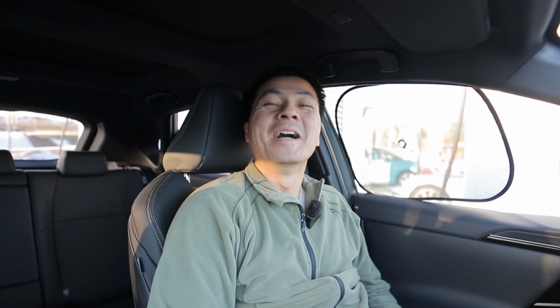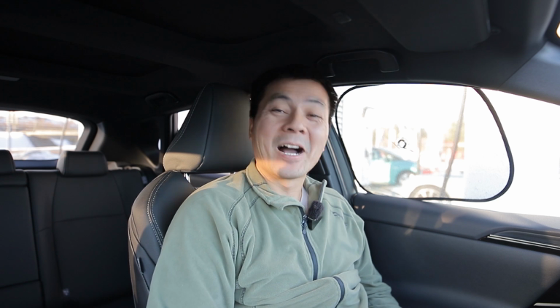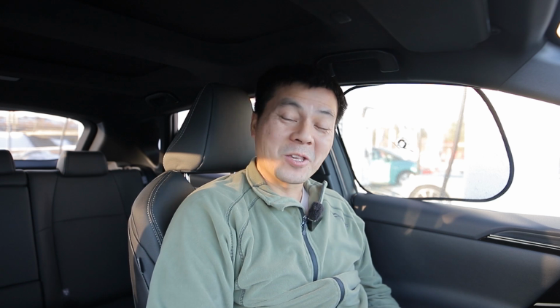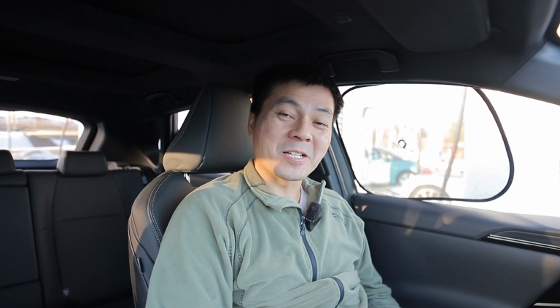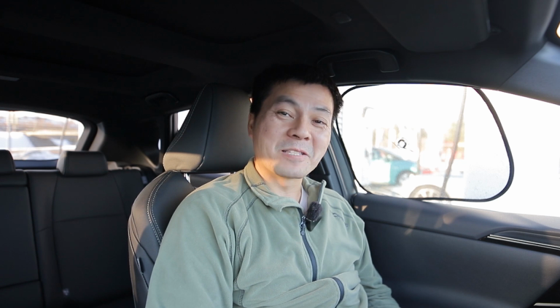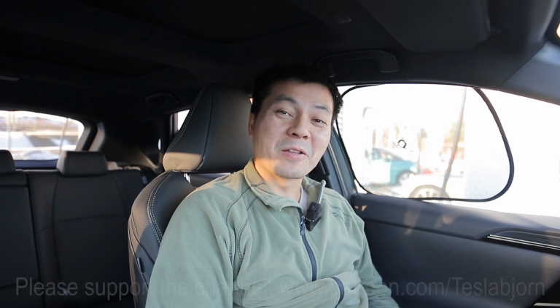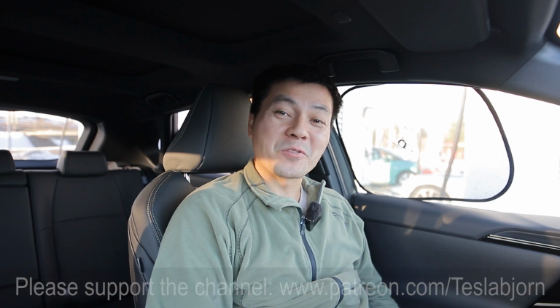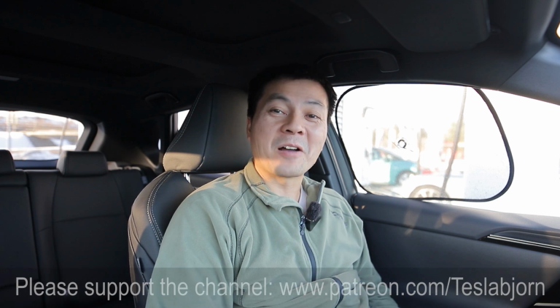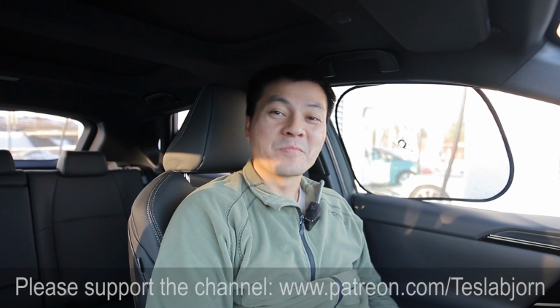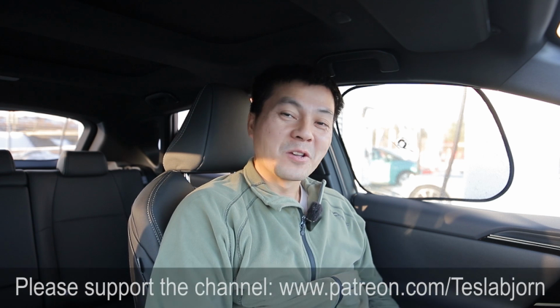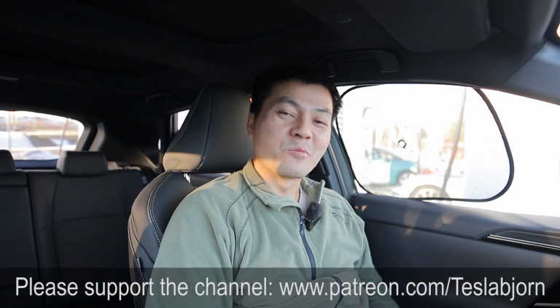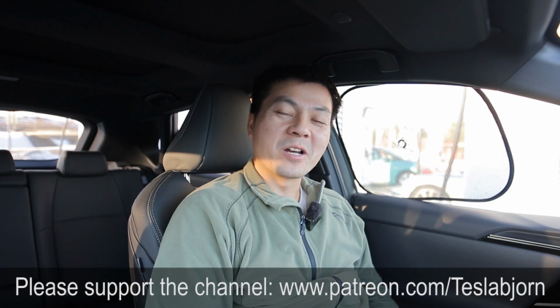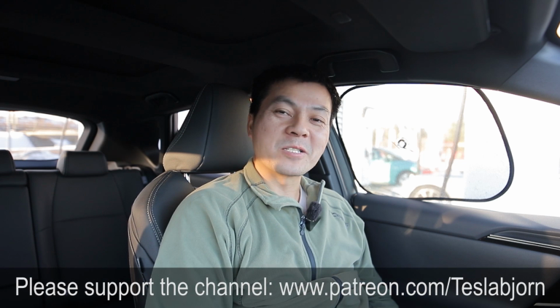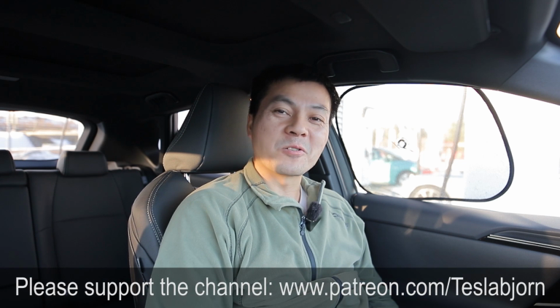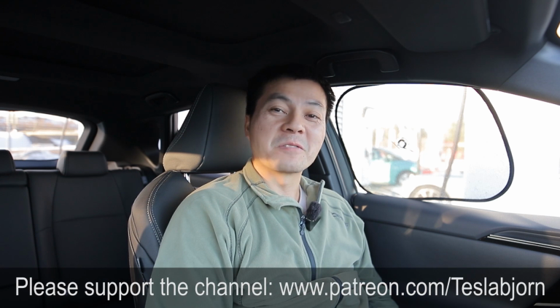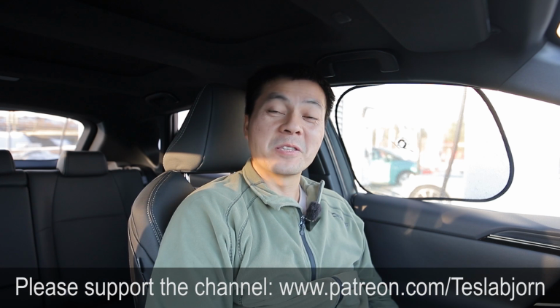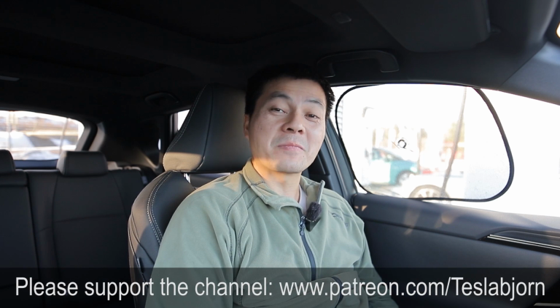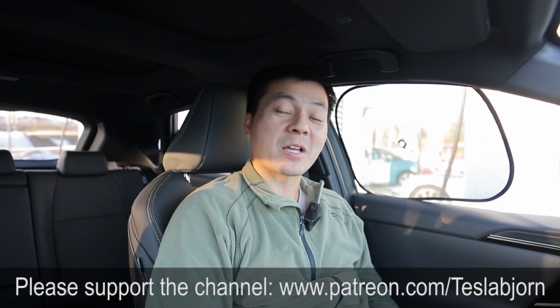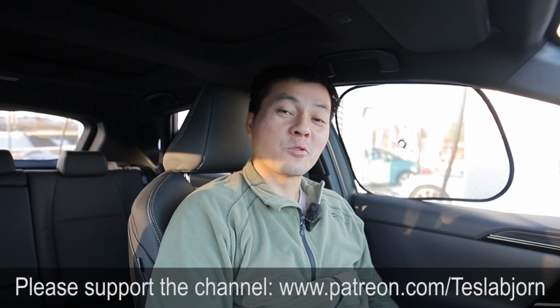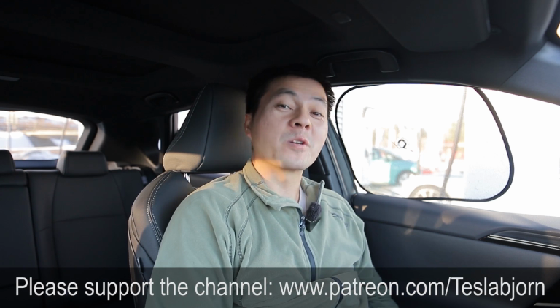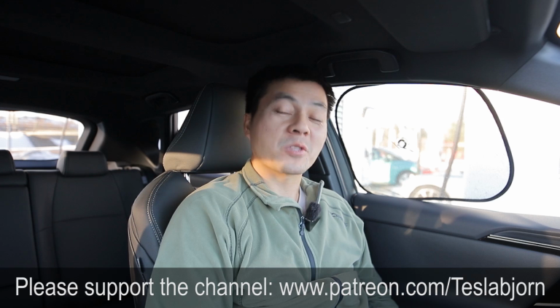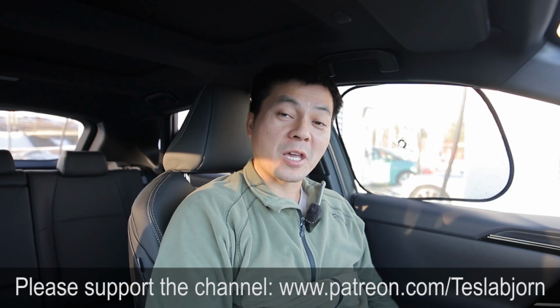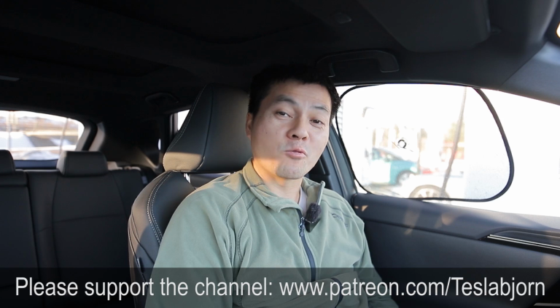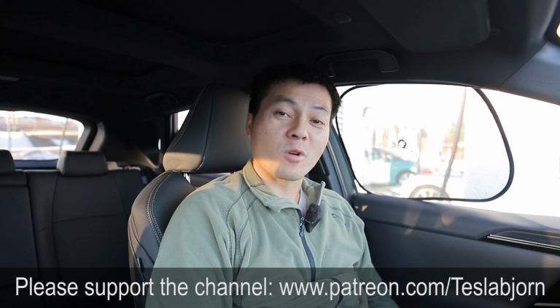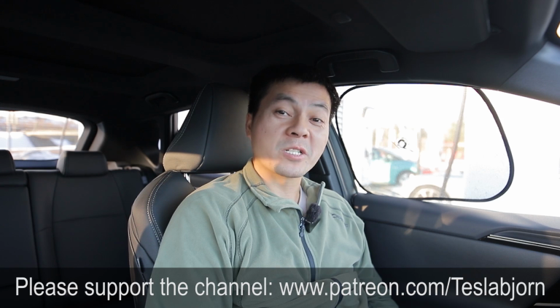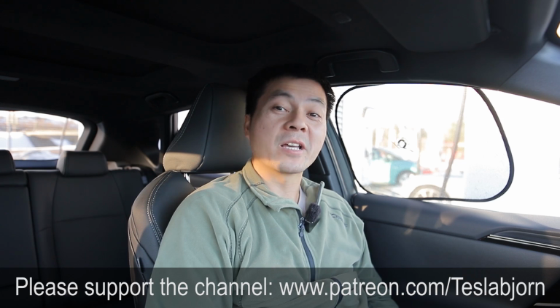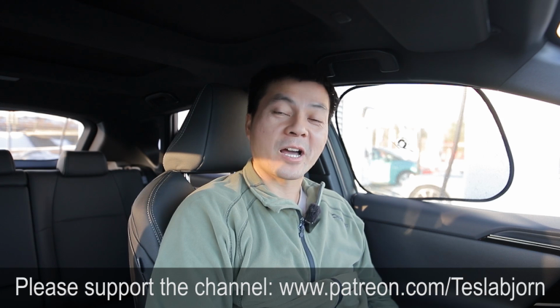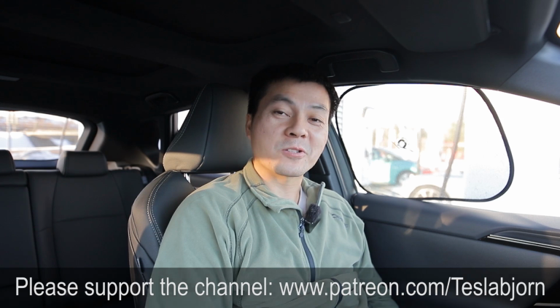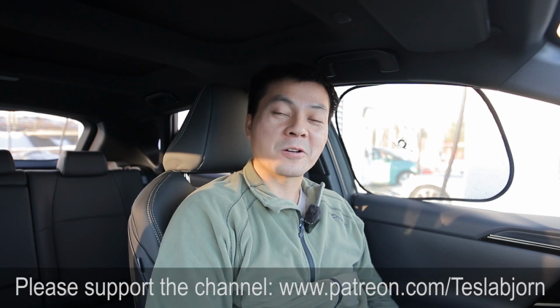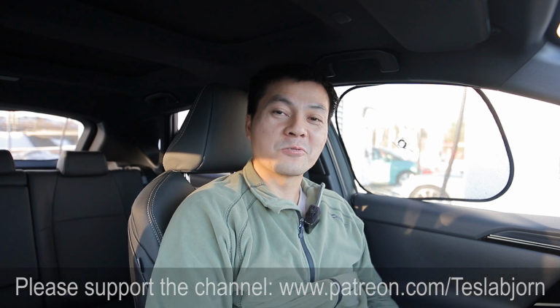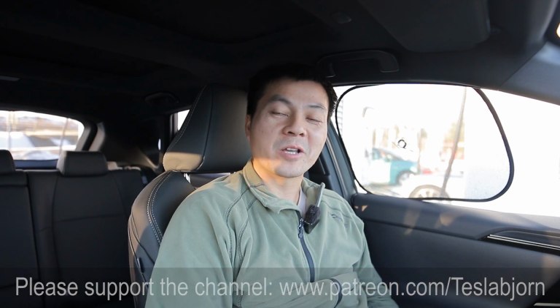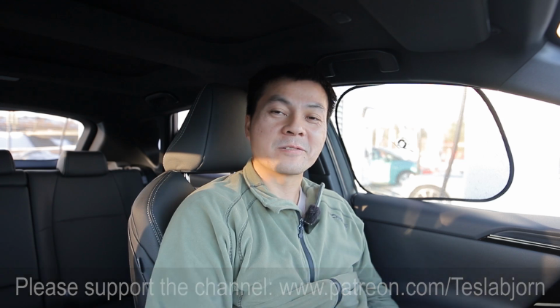I think that's going to be it for now. Hope you guys enjoyed this video. As always, thank you for watching and talk to you later.